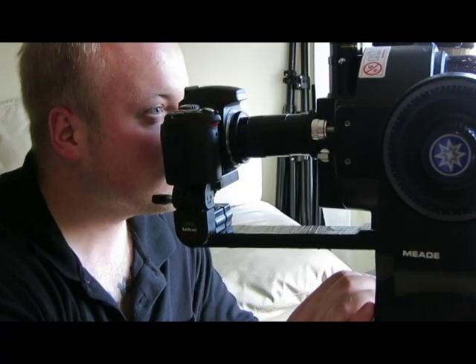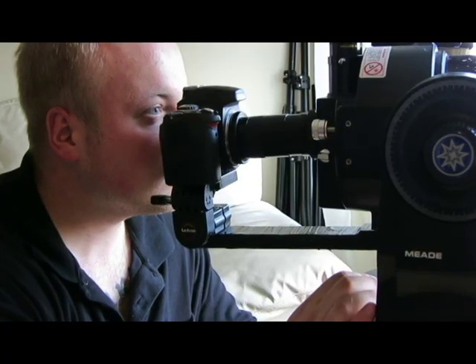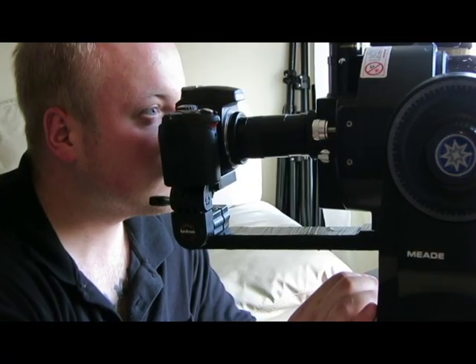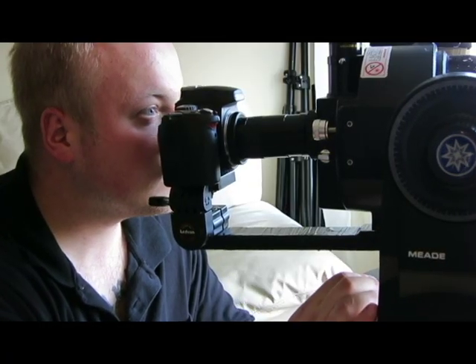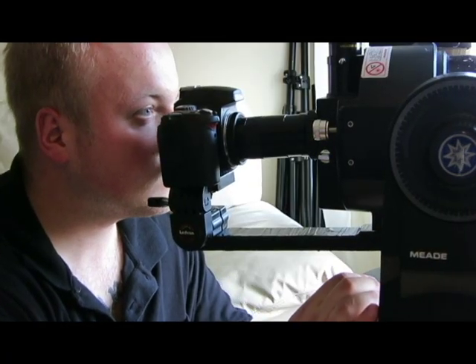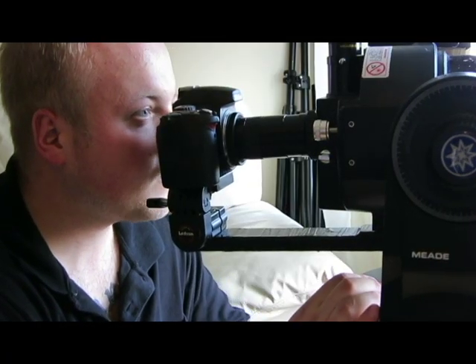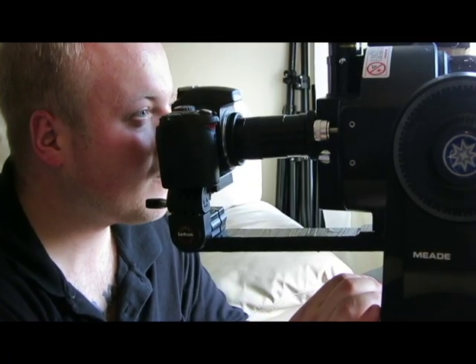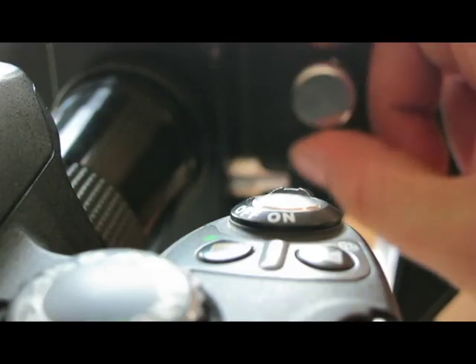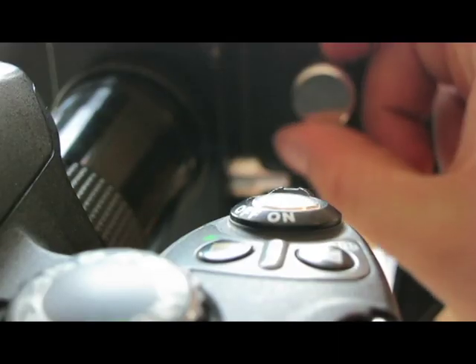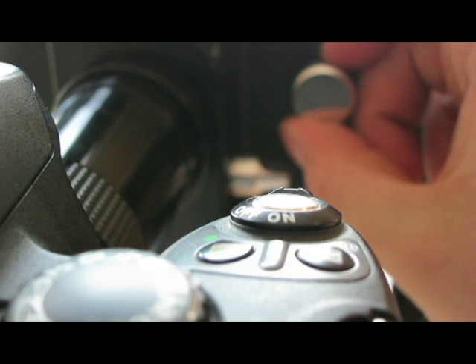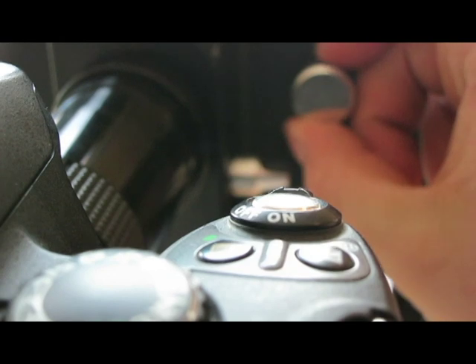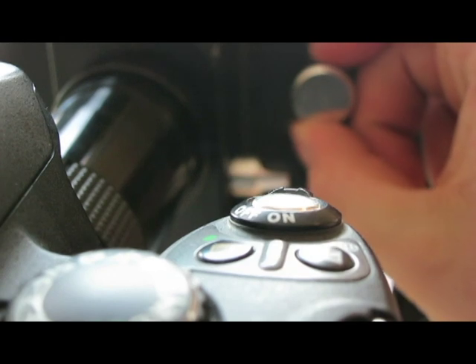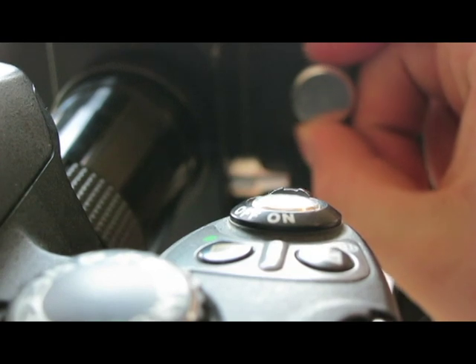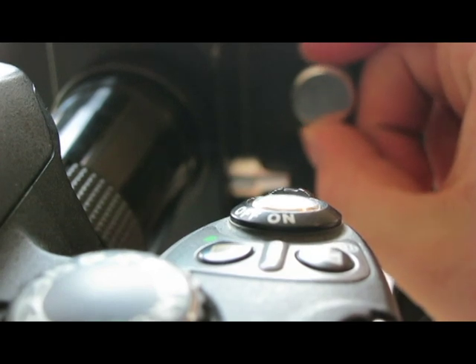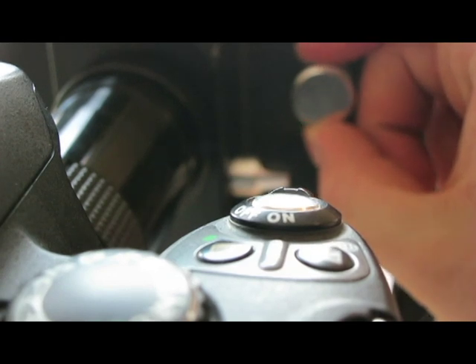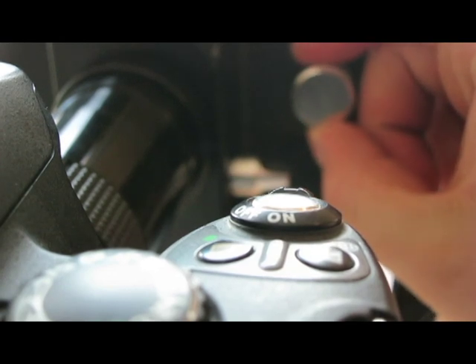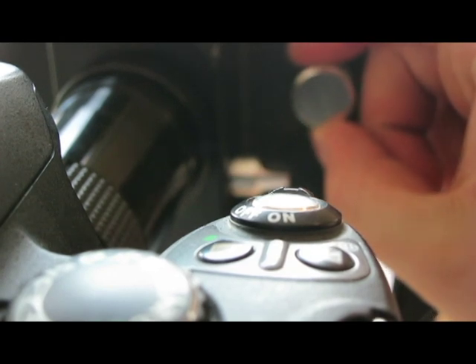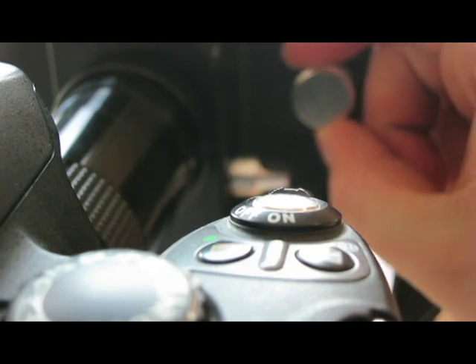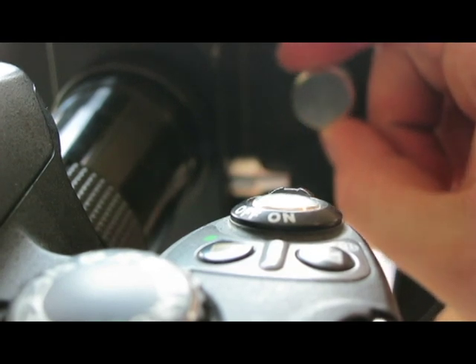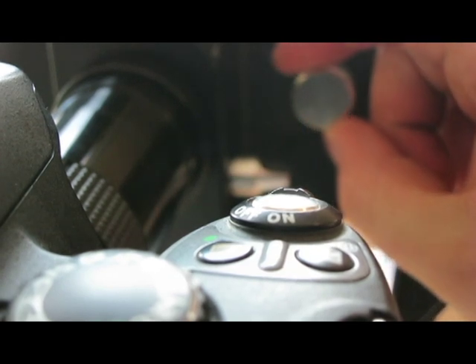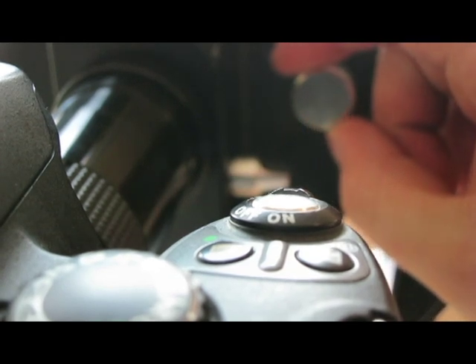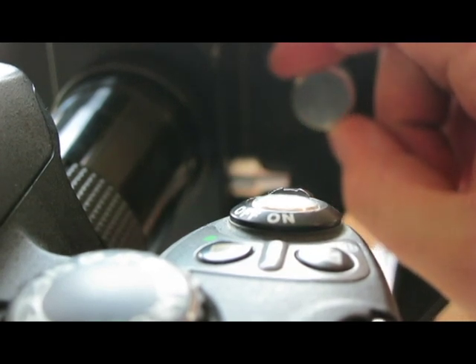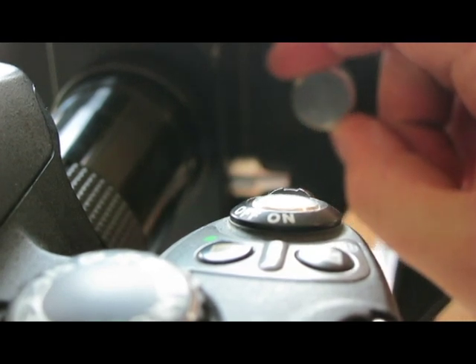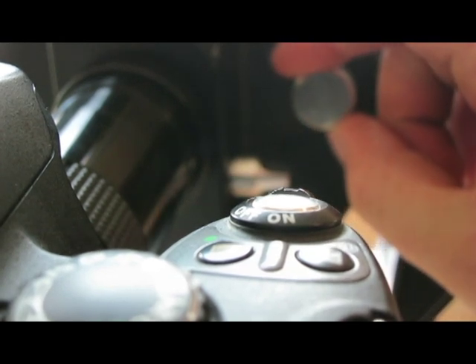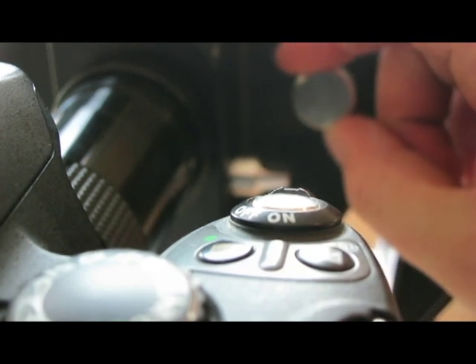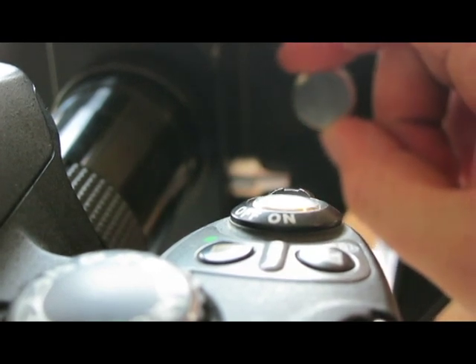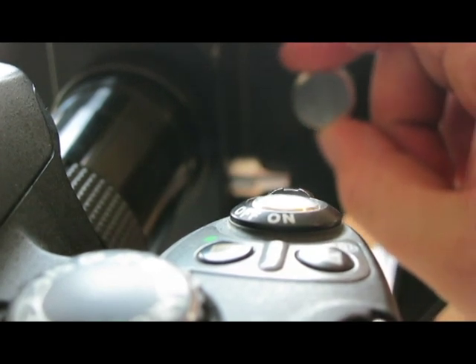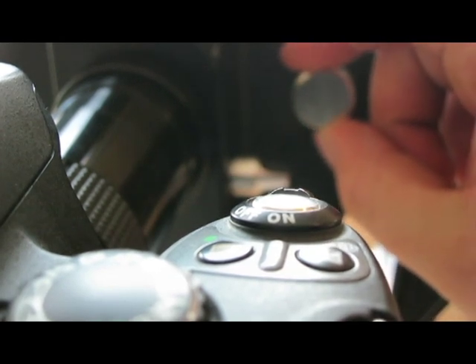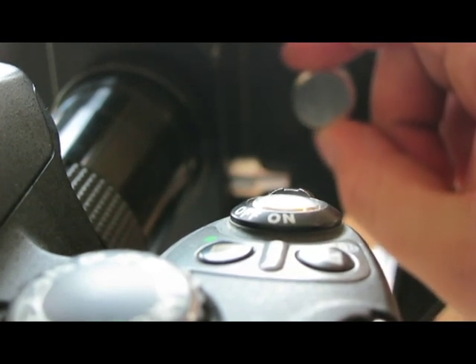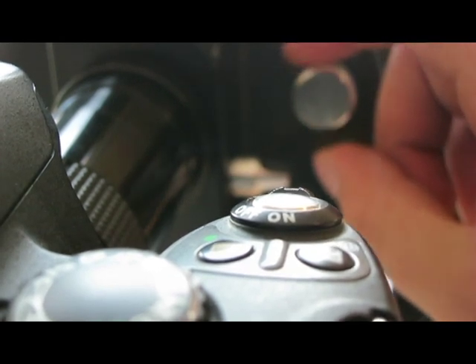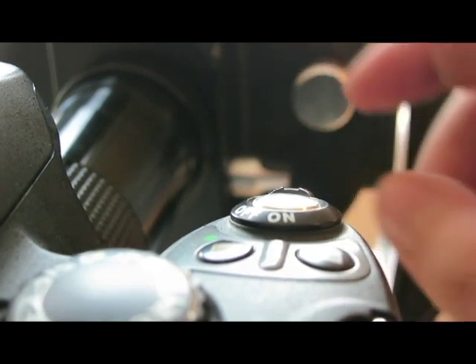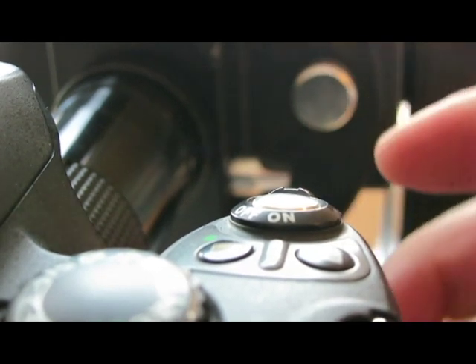So you're ready to take the picture. Find the target in the viewfinder of your camera, adjust the focus, and just take the picture.